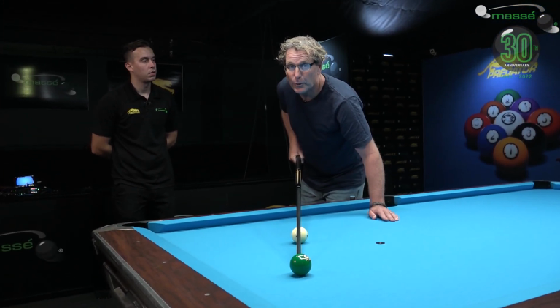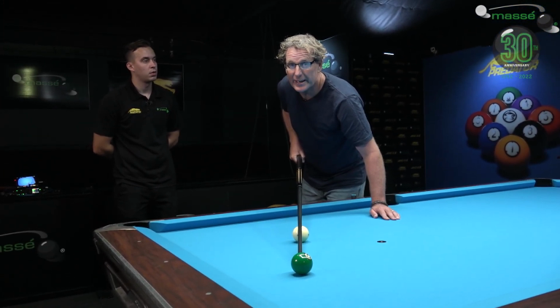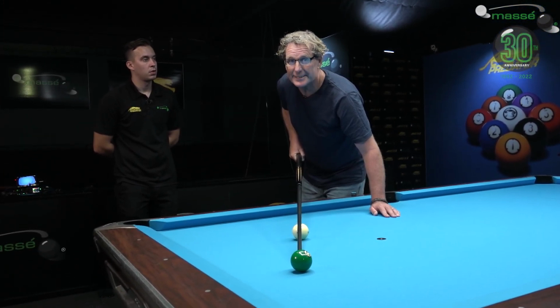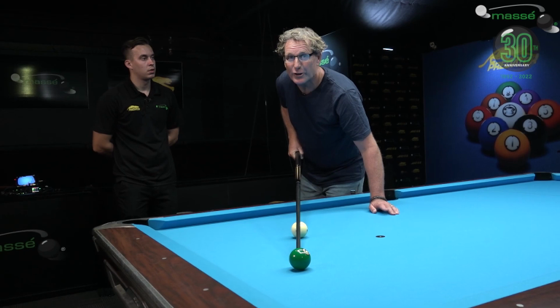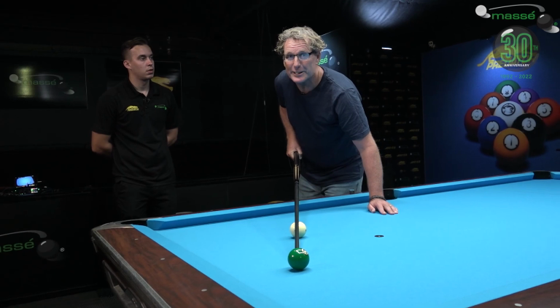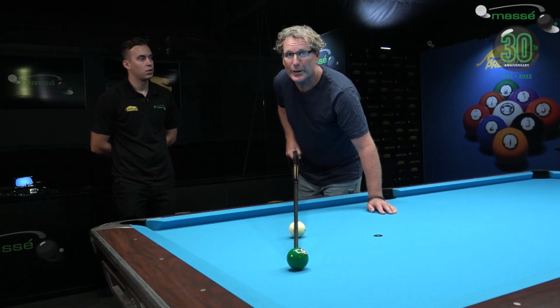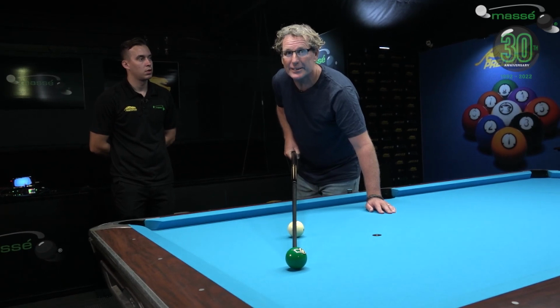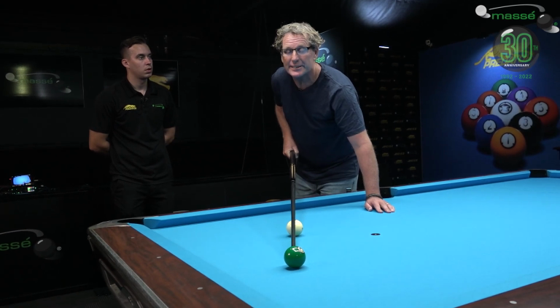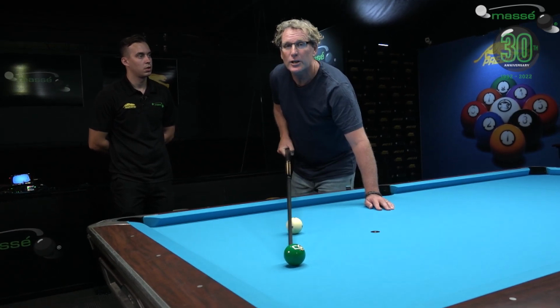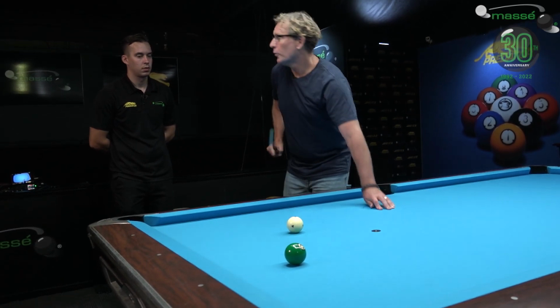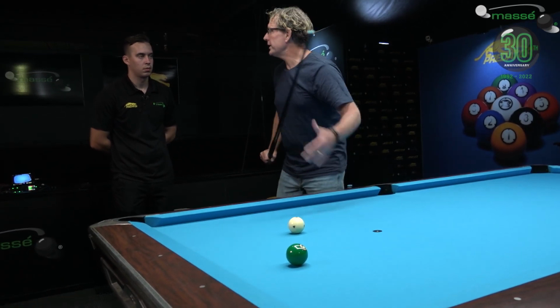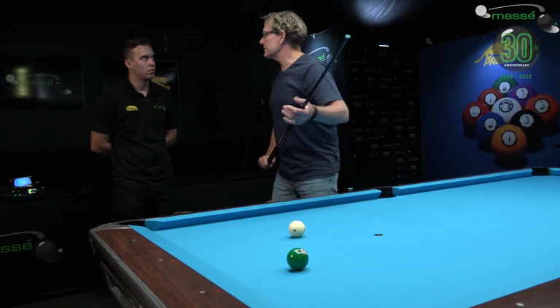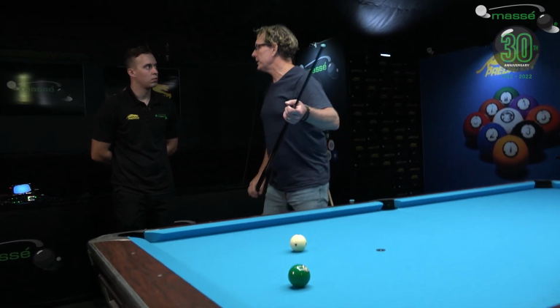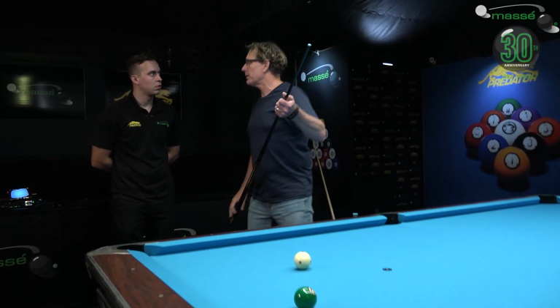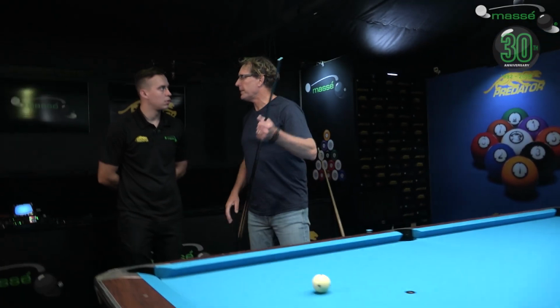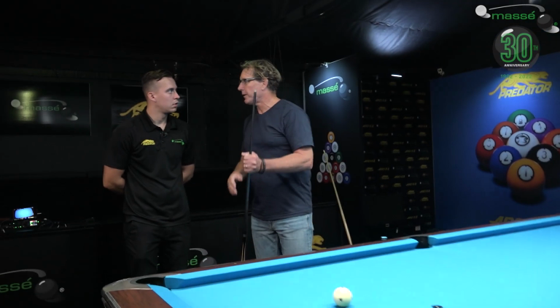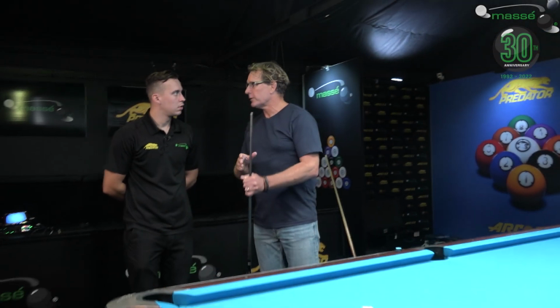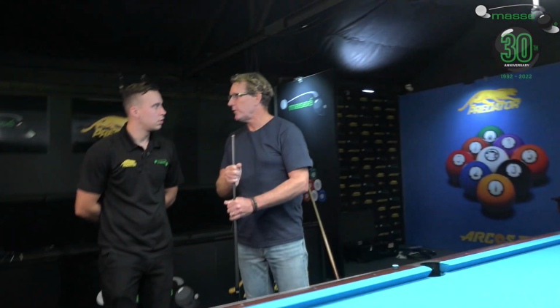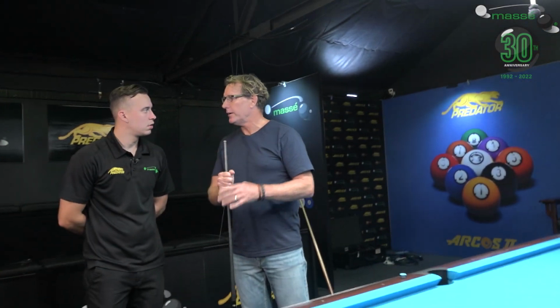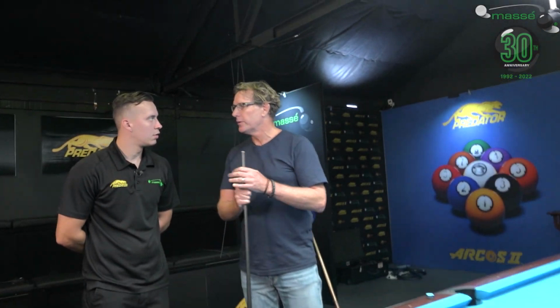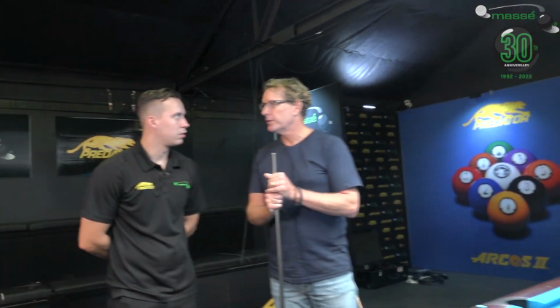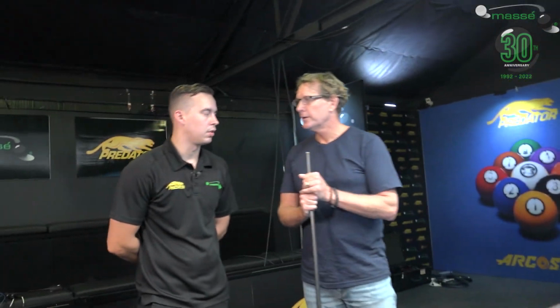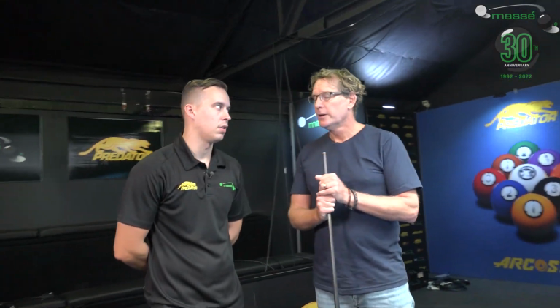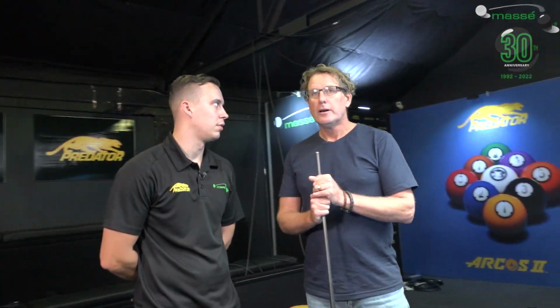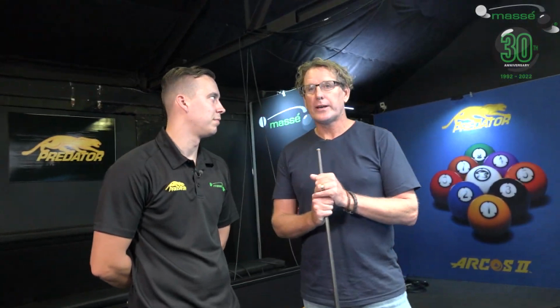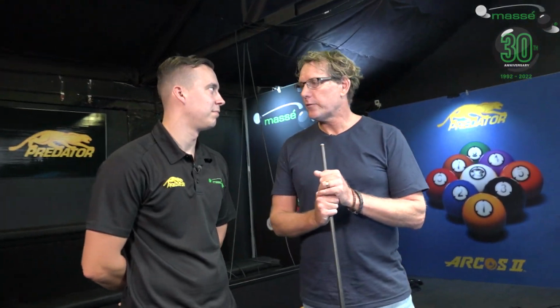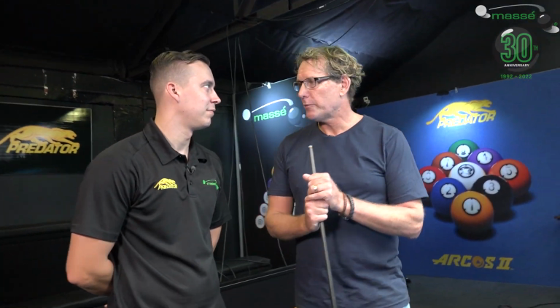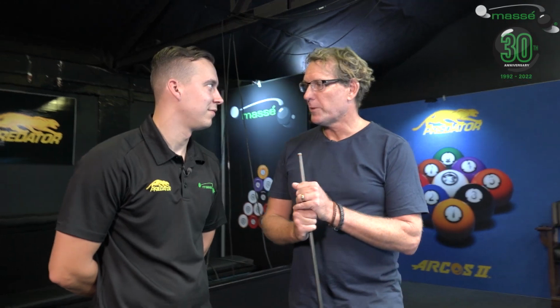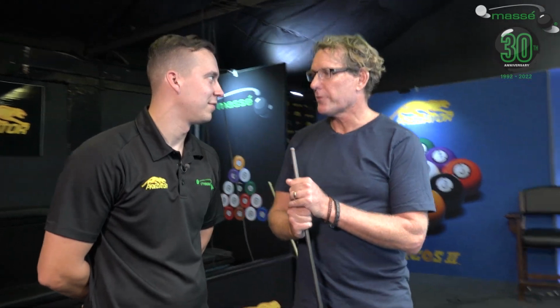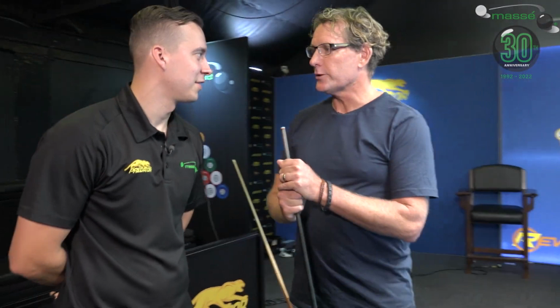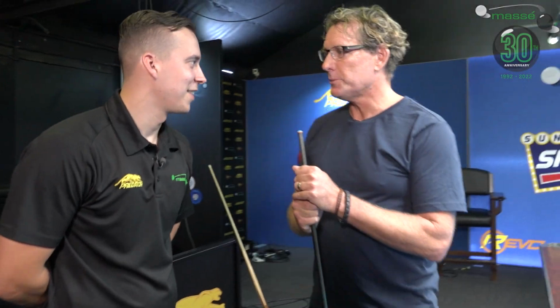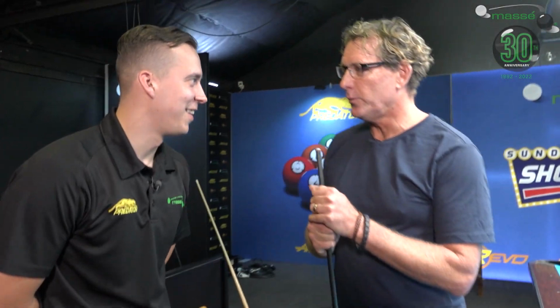That takes a lot of guesswork out, doesn't it? Why didn't somebody tell me about that when I was five? I've had a lot of fights with my brothers losing pool.